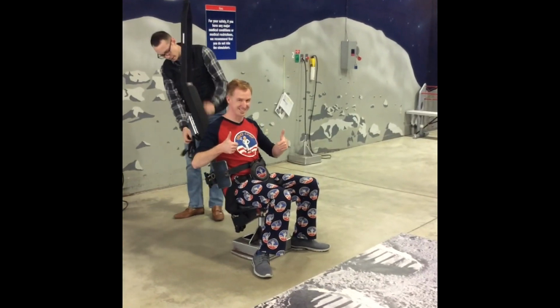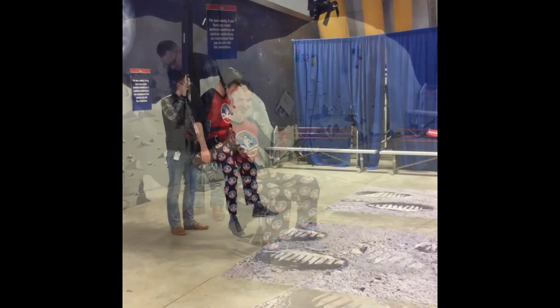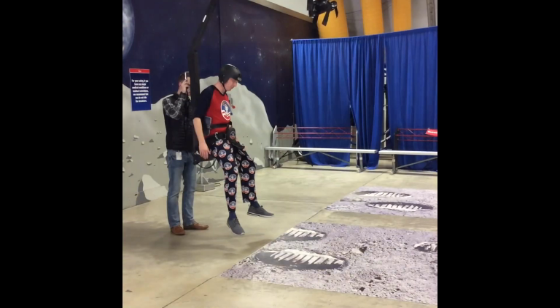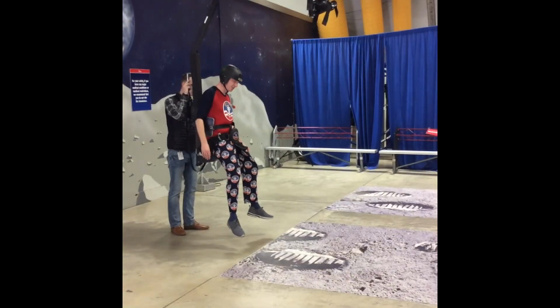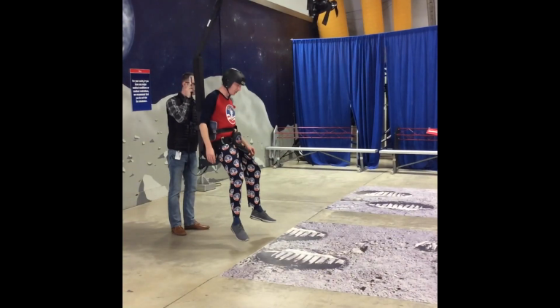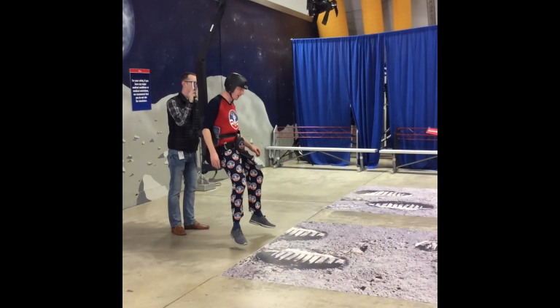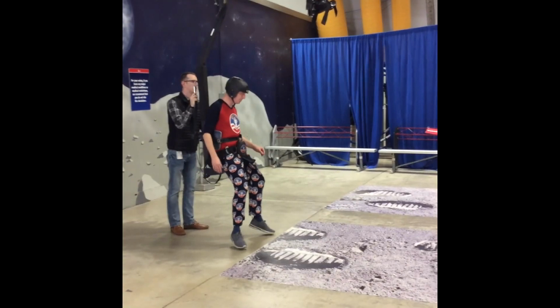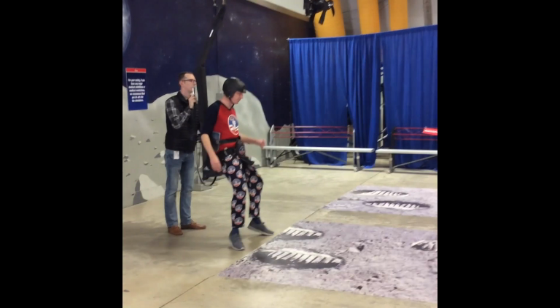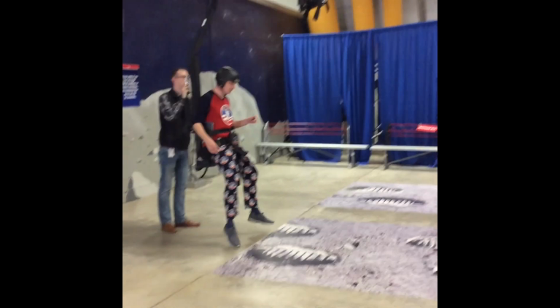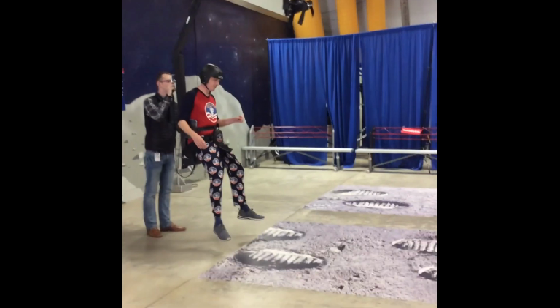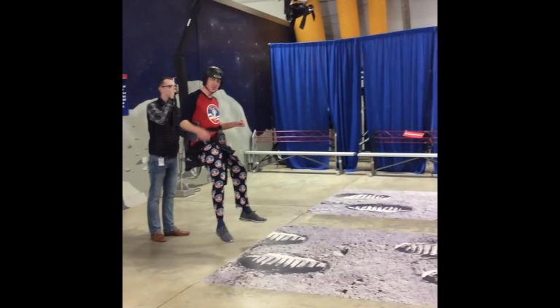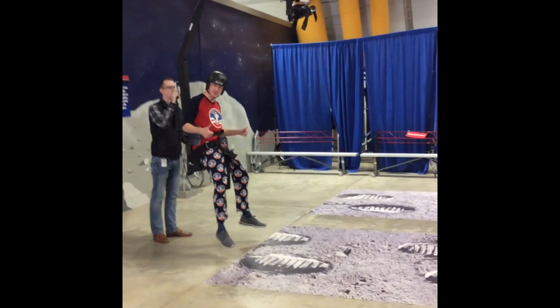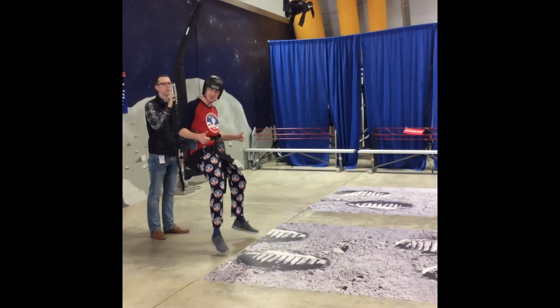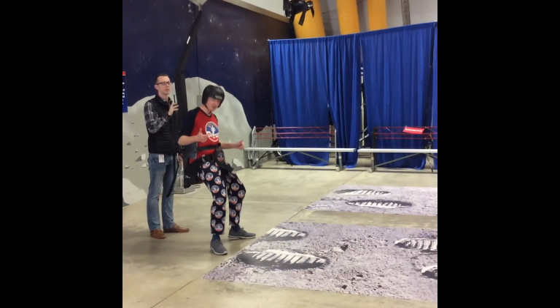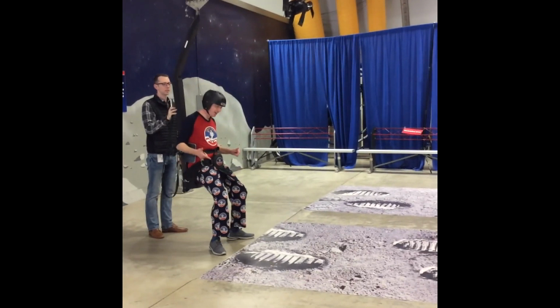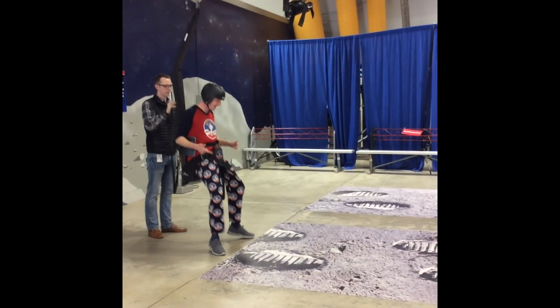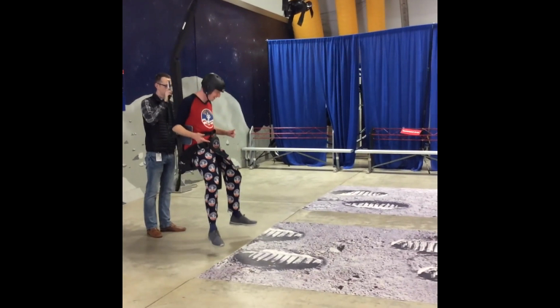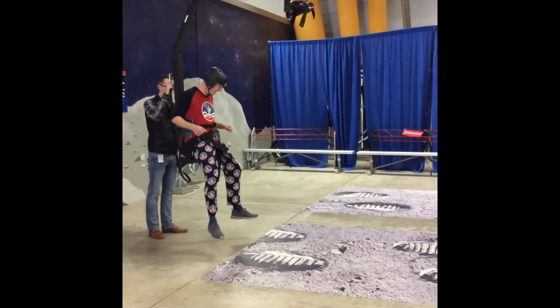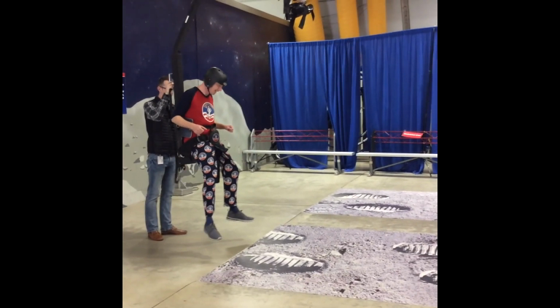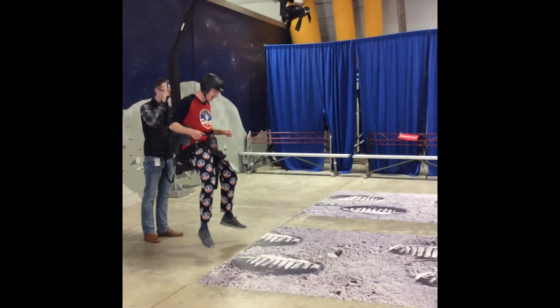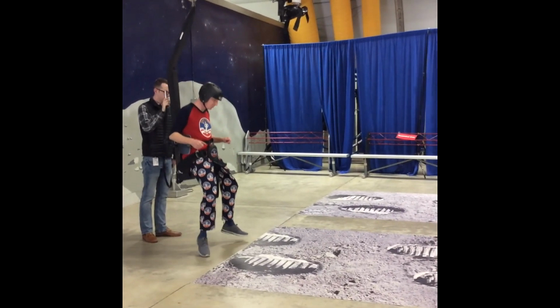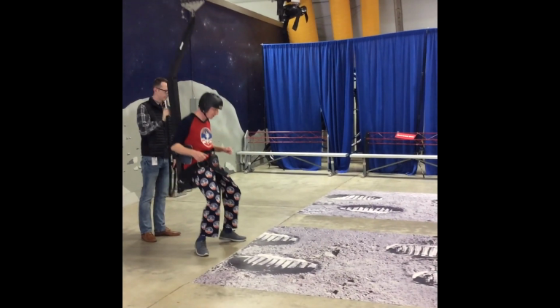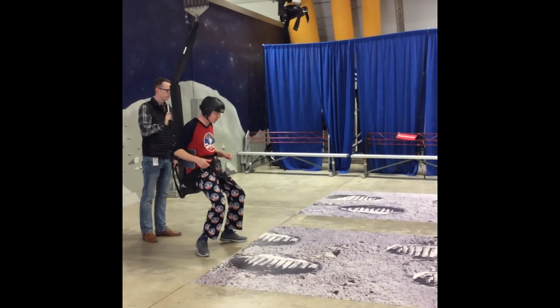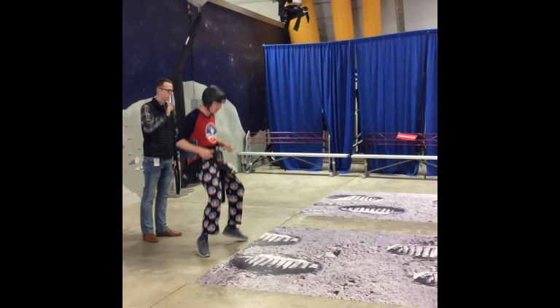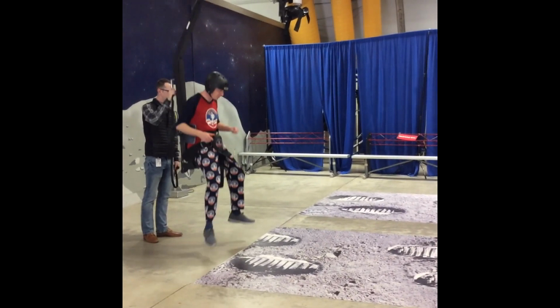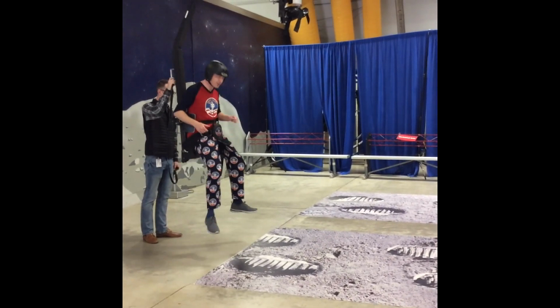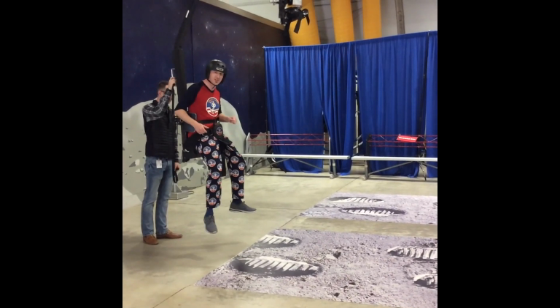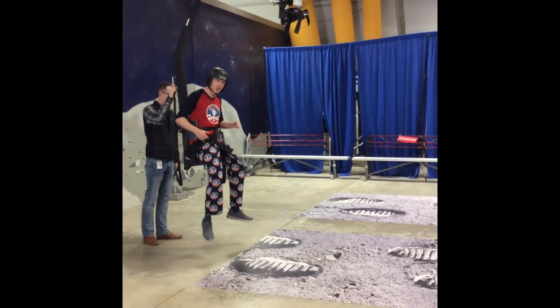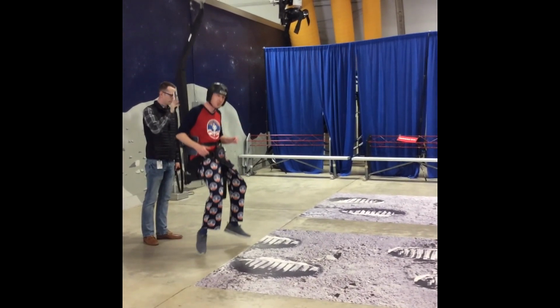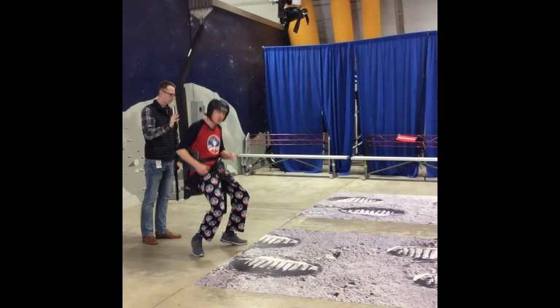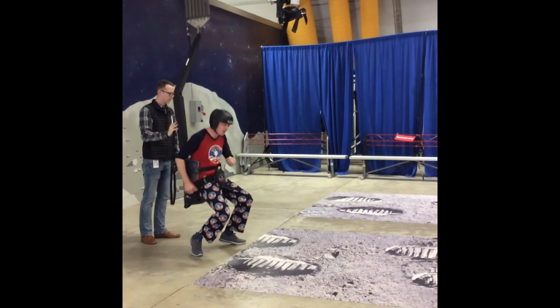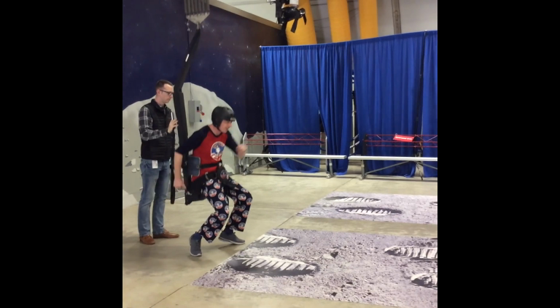All right, so I'm about to jump the distance — not height — and I'm going to start with the slow motion jog.